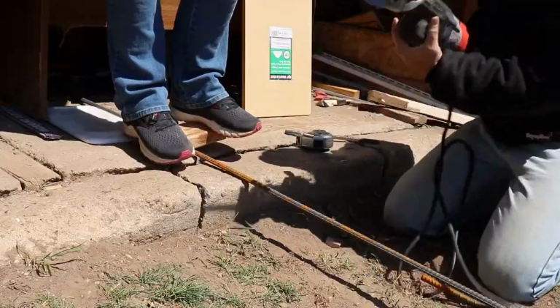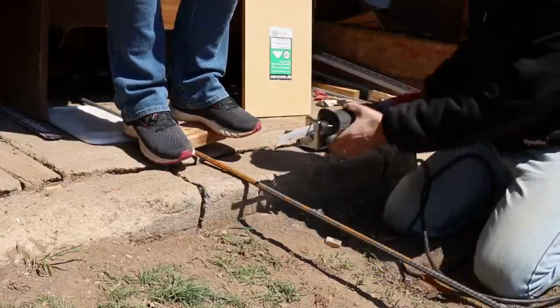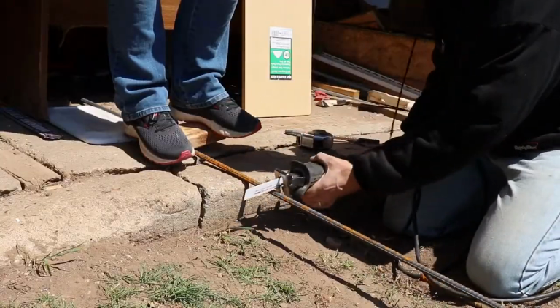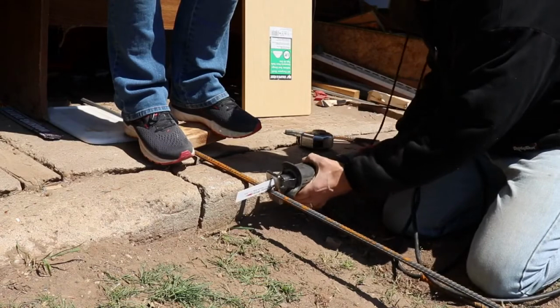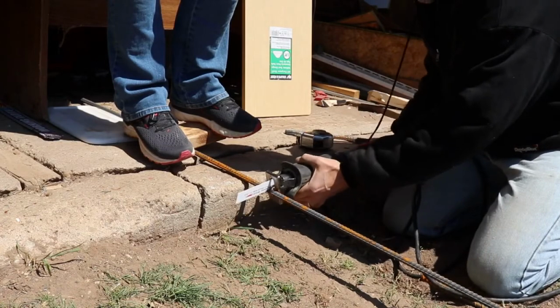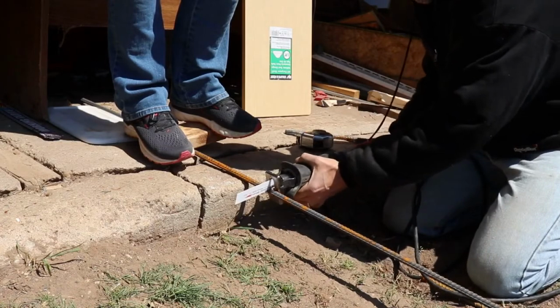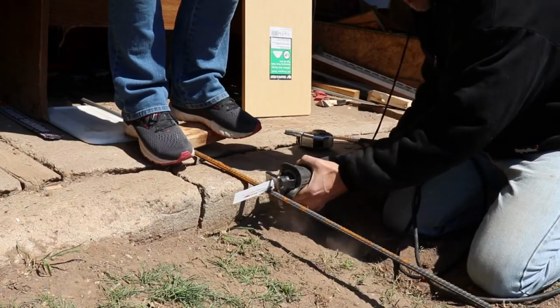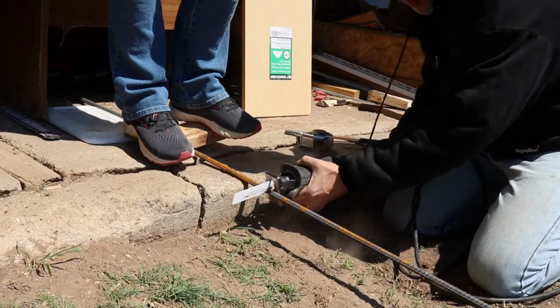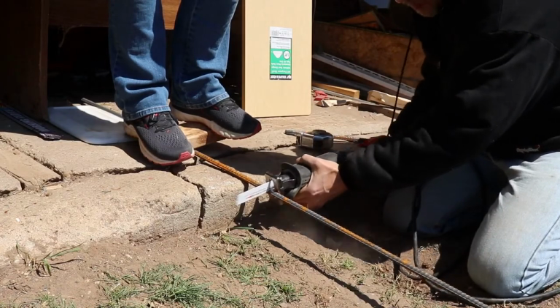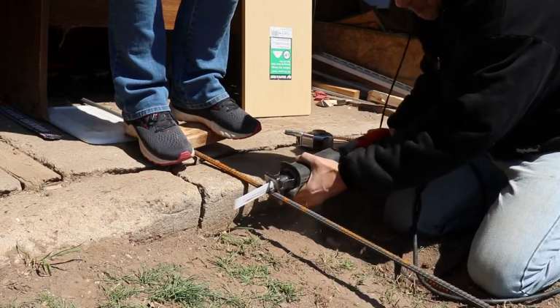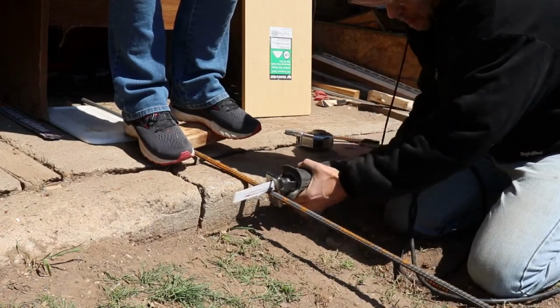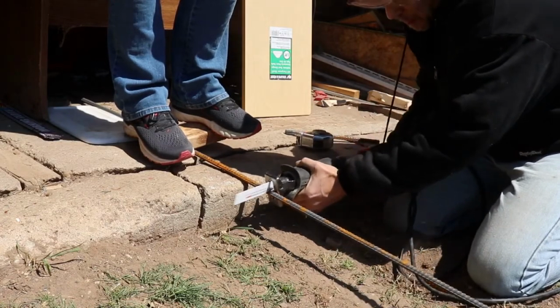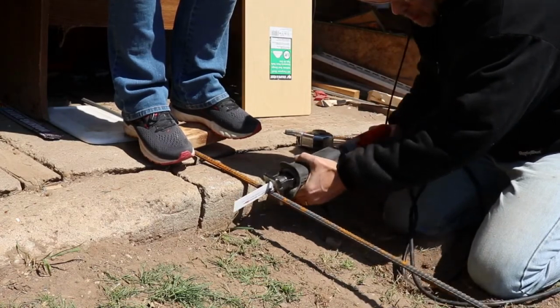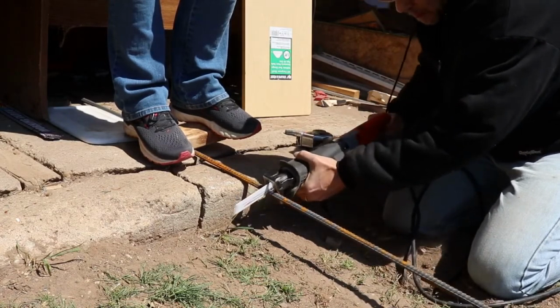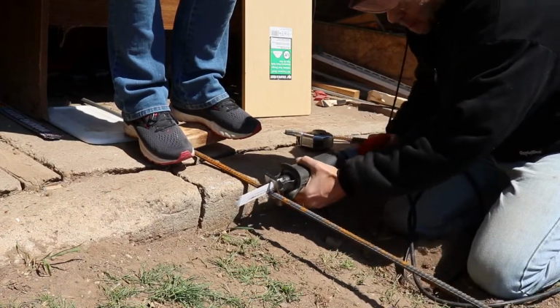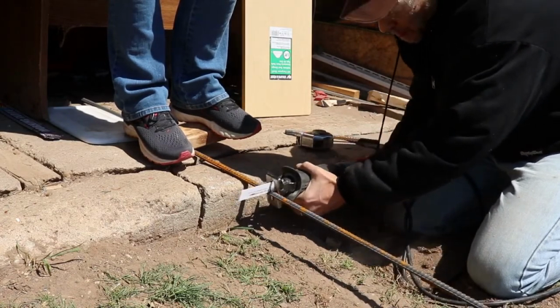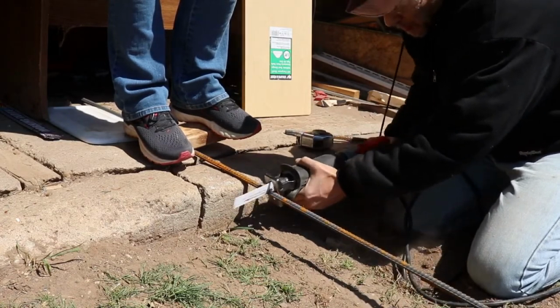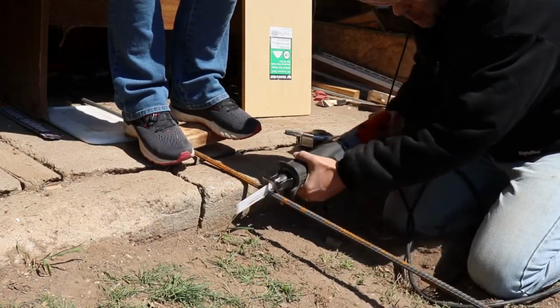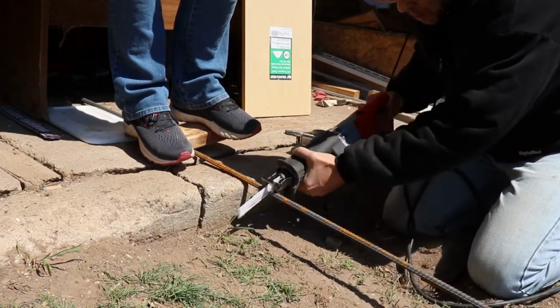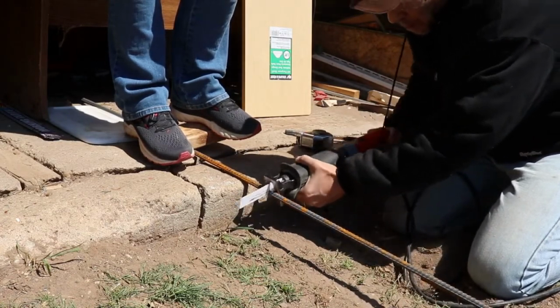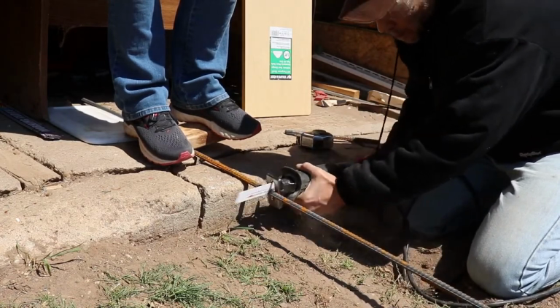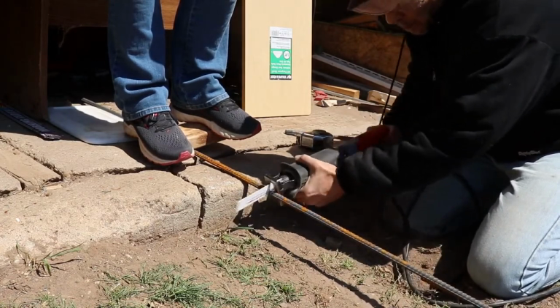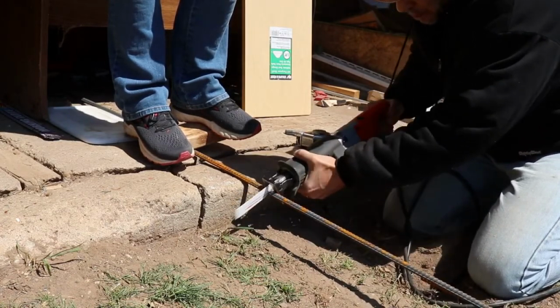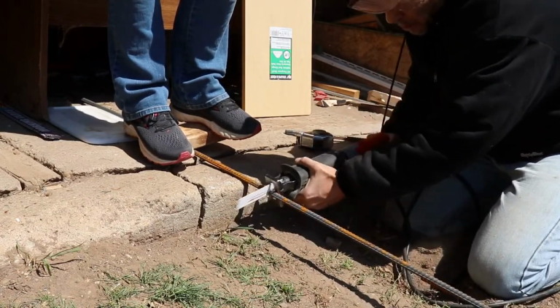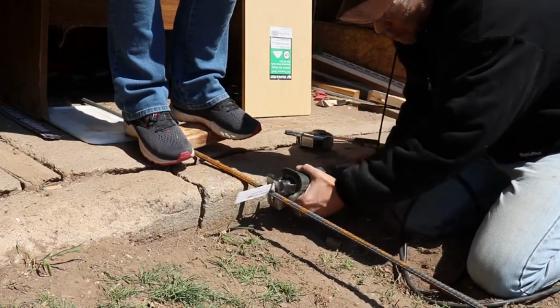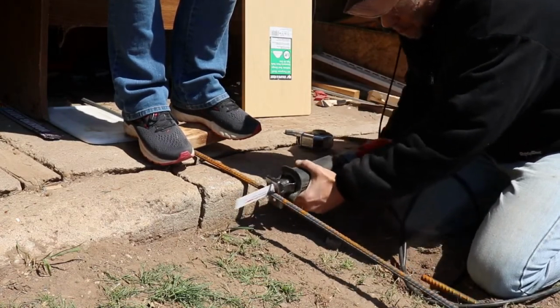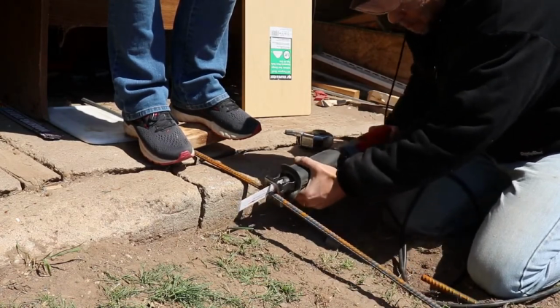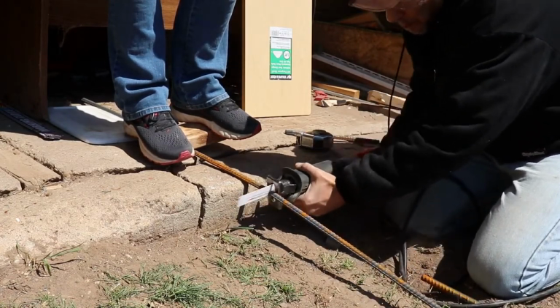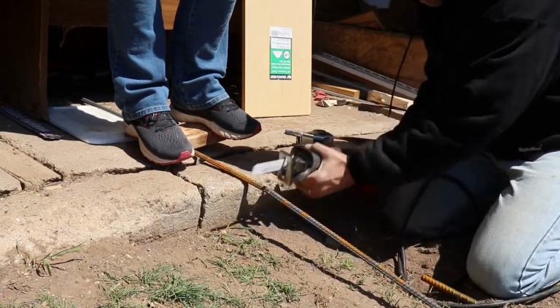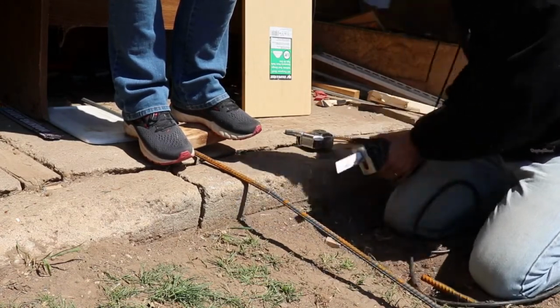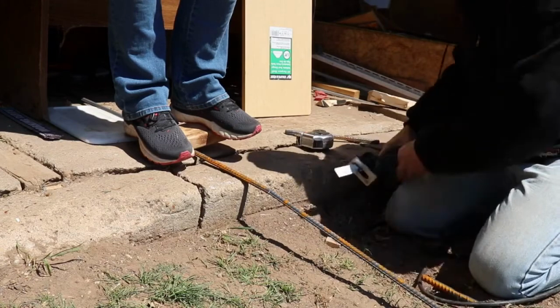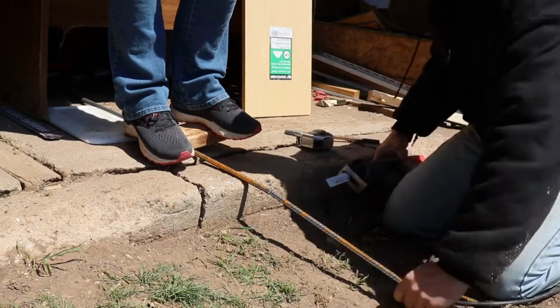The concrete will need some rebar to keep it from cracking, so I cut it into the lengths I'll need.